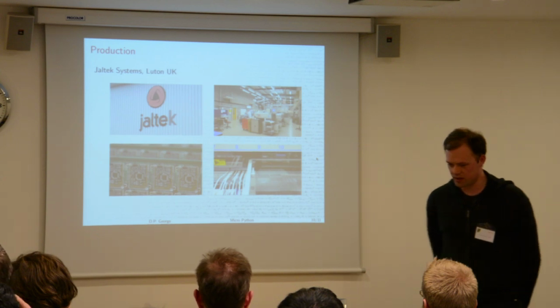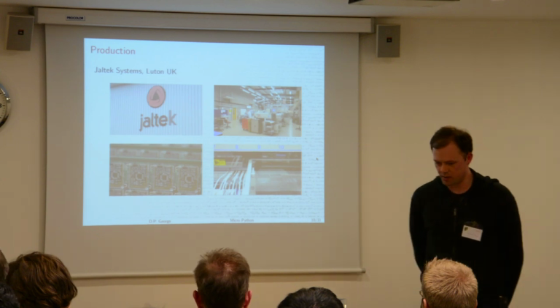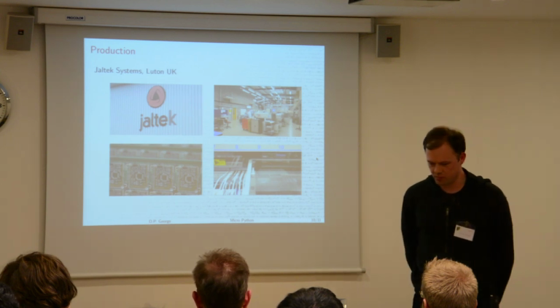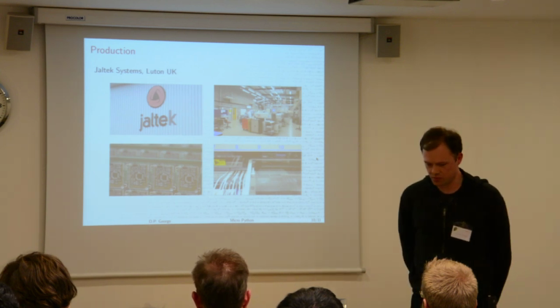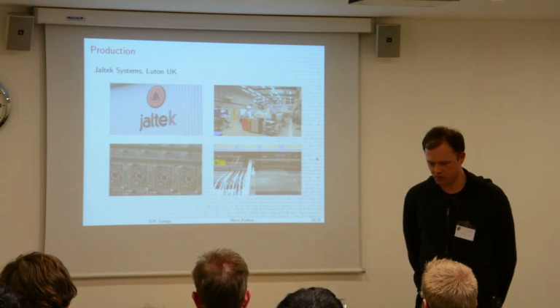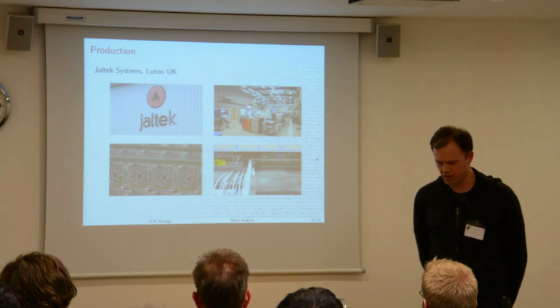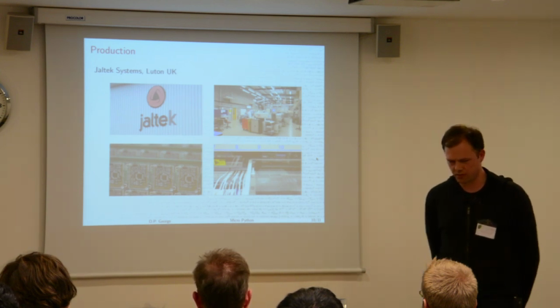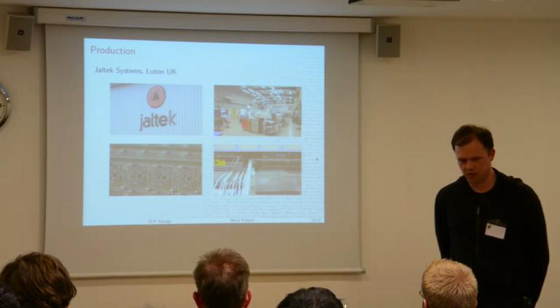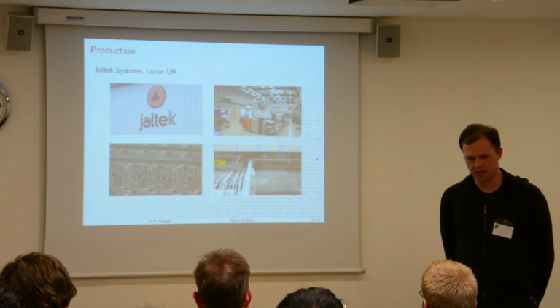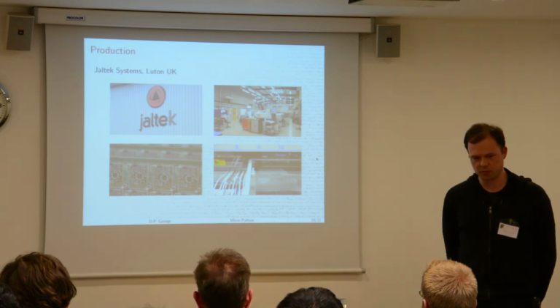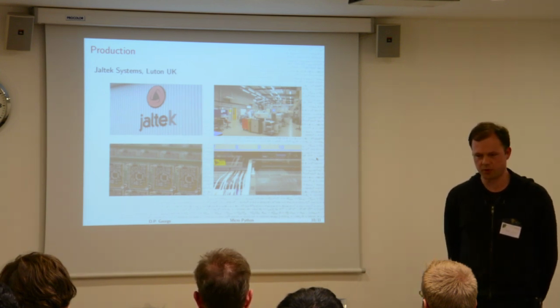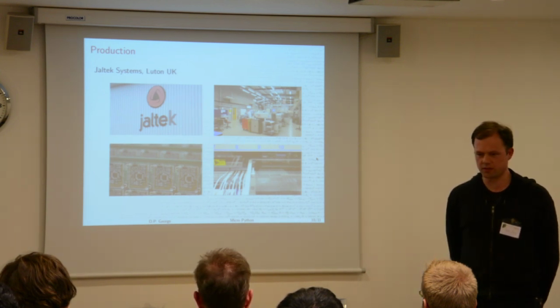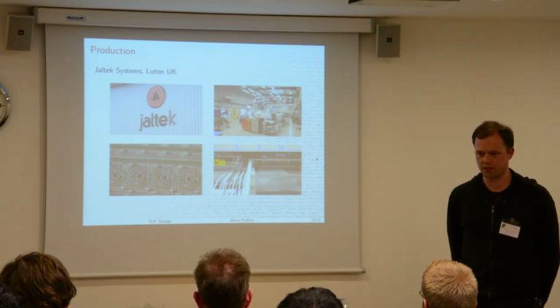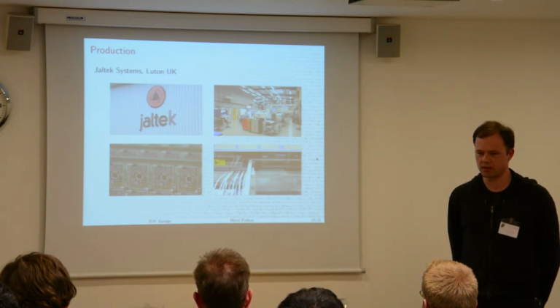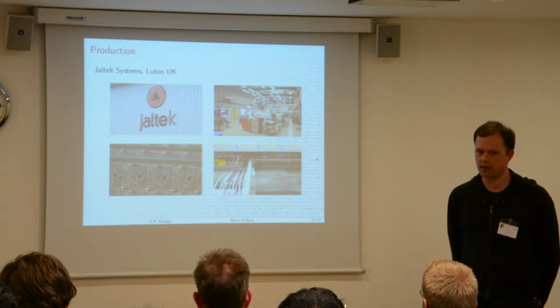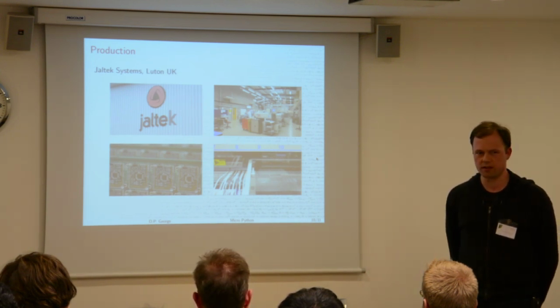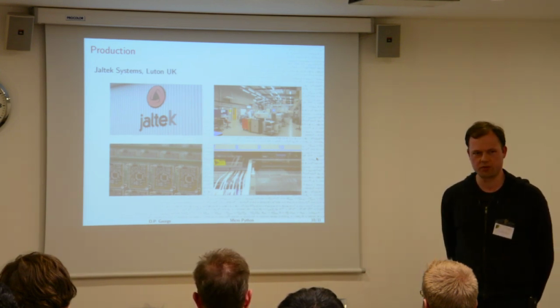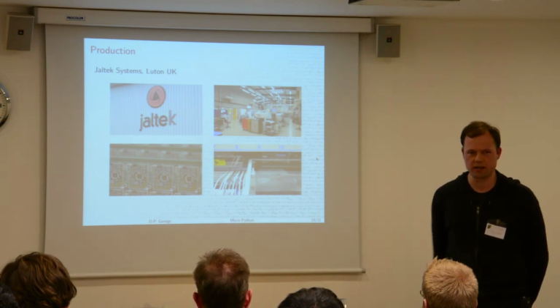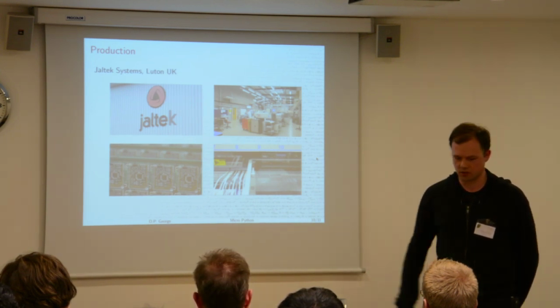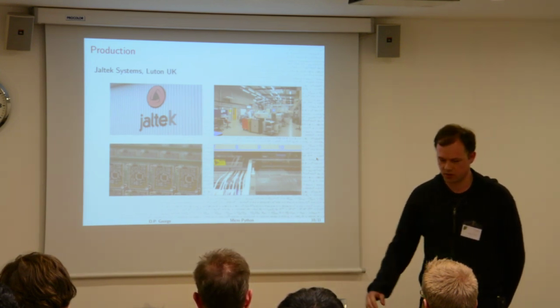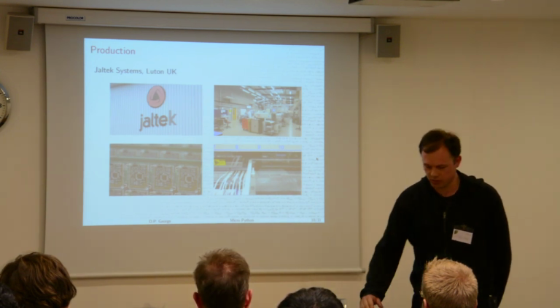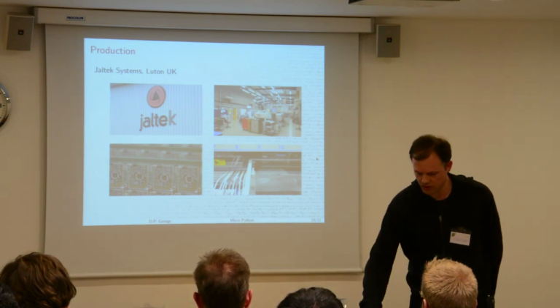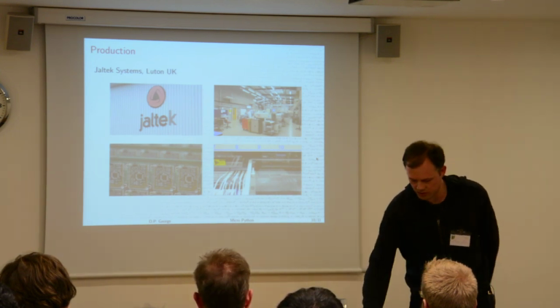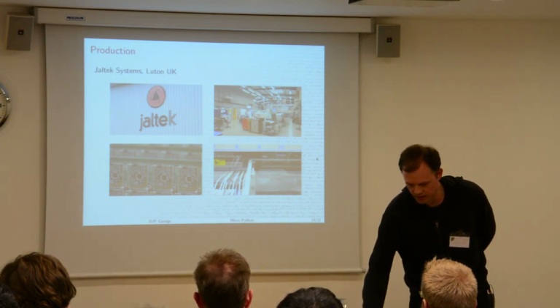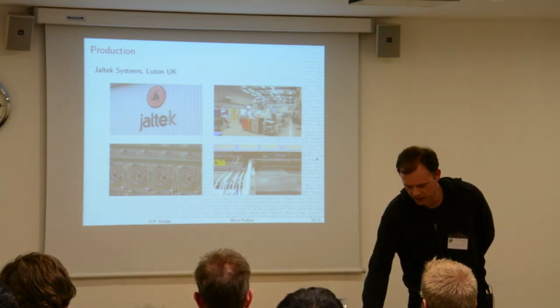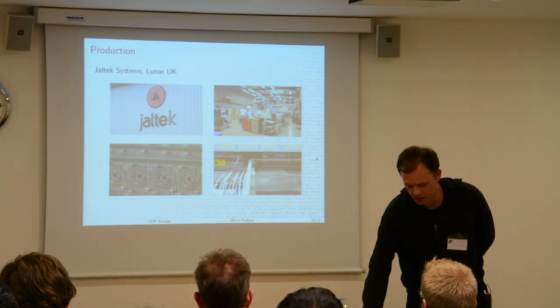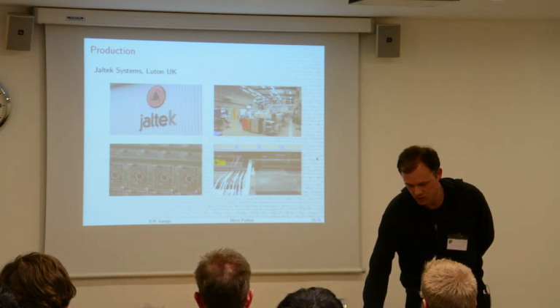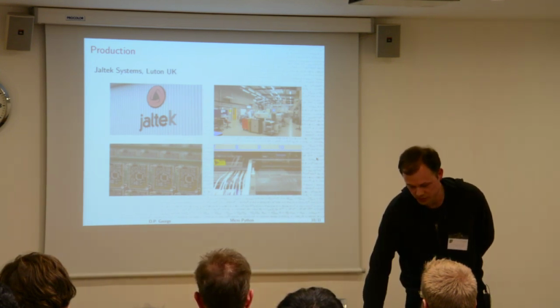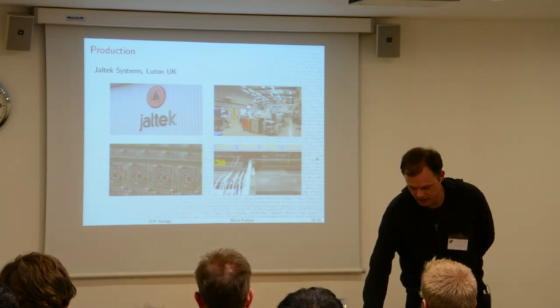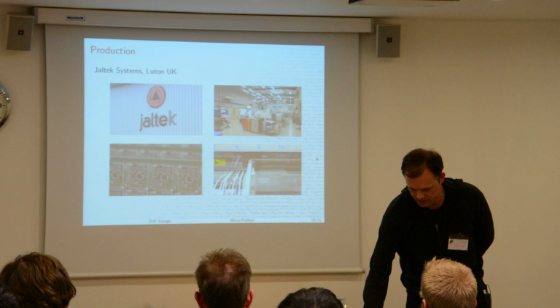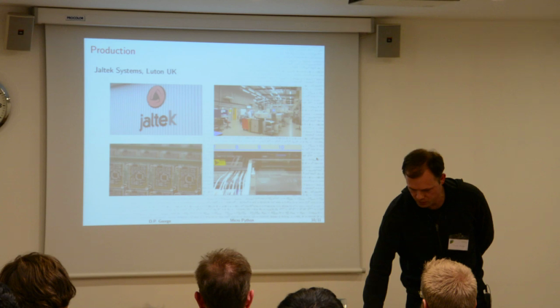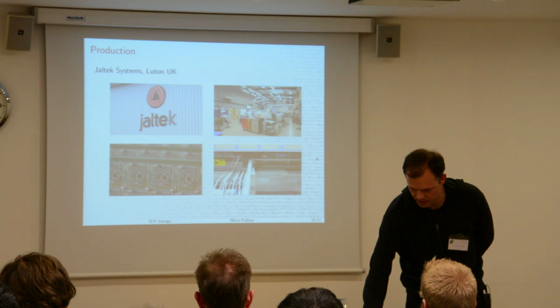I'm doing a run of 3,000 boards and I think about a thousand have already been done. The rest will be done next week.